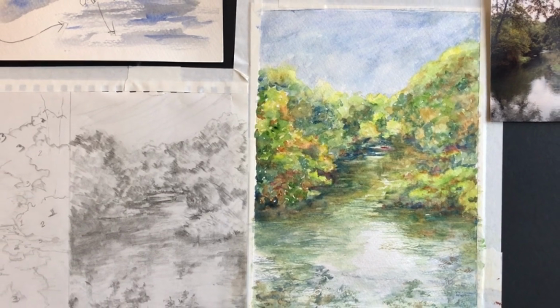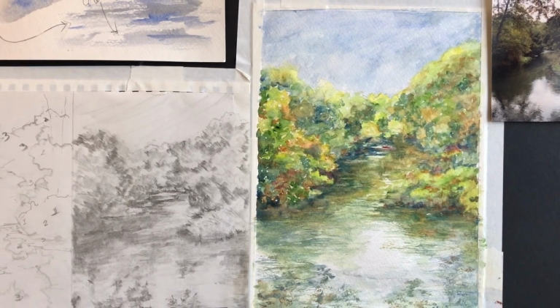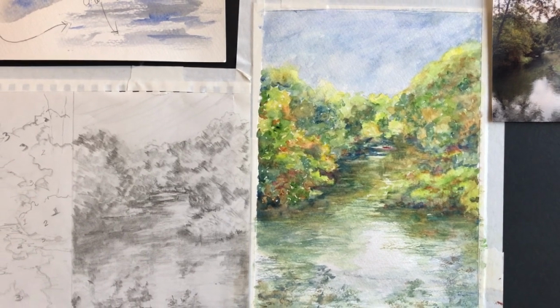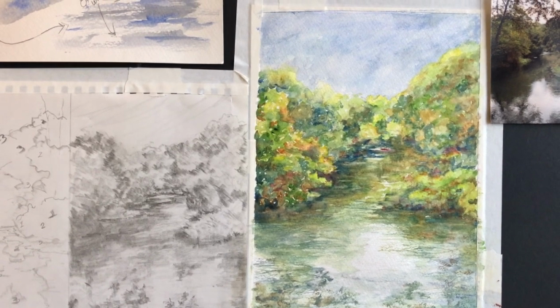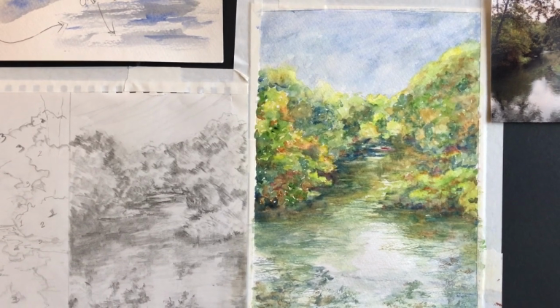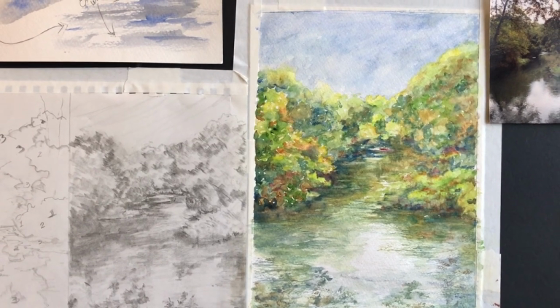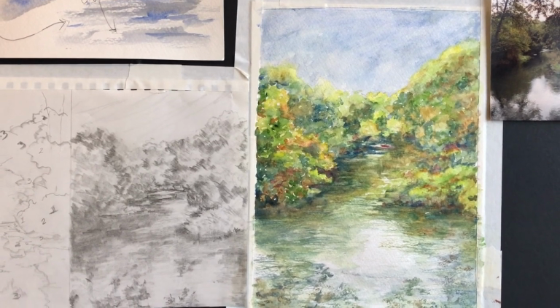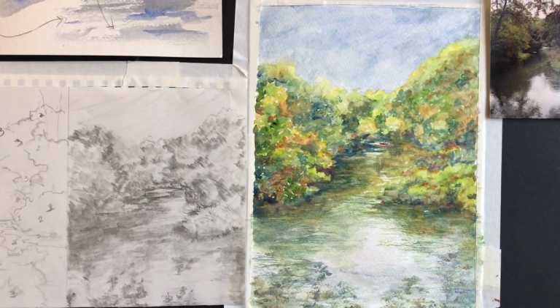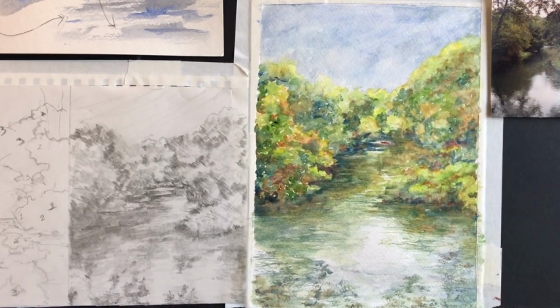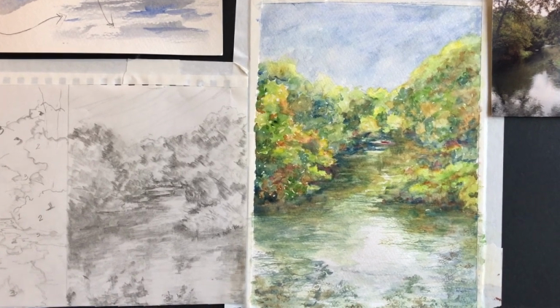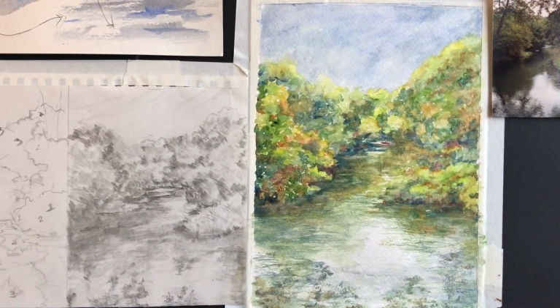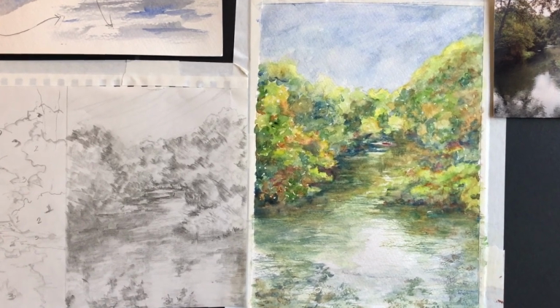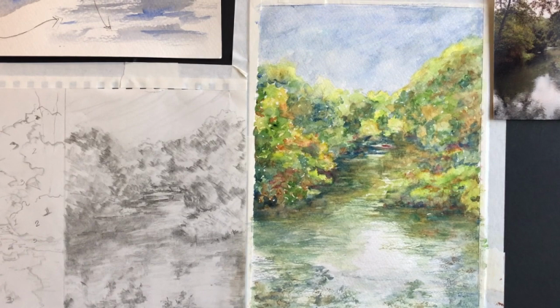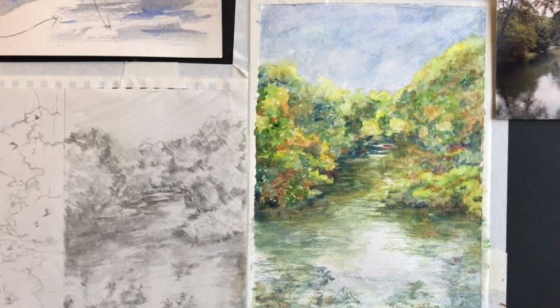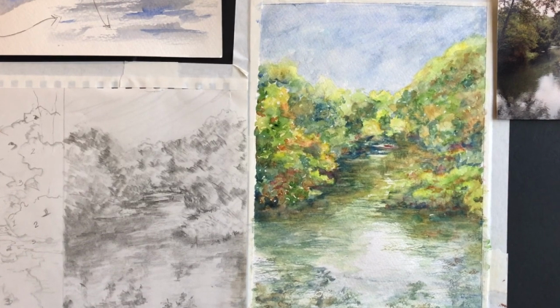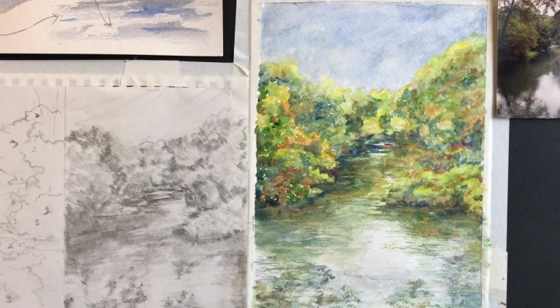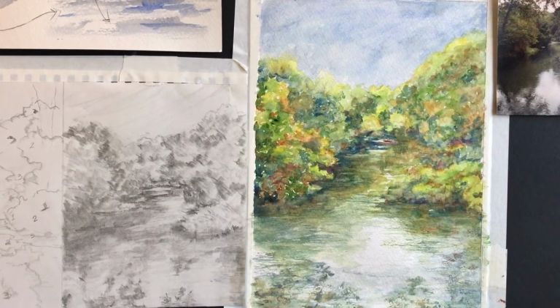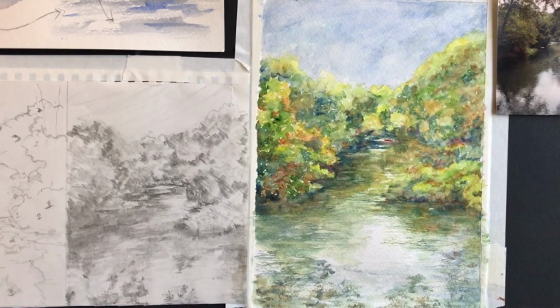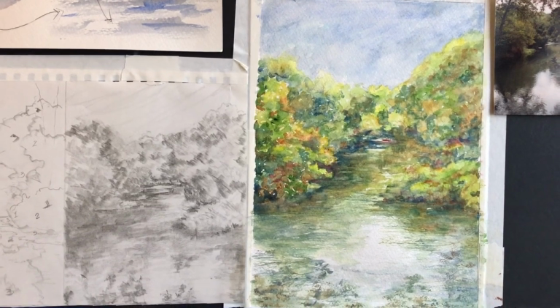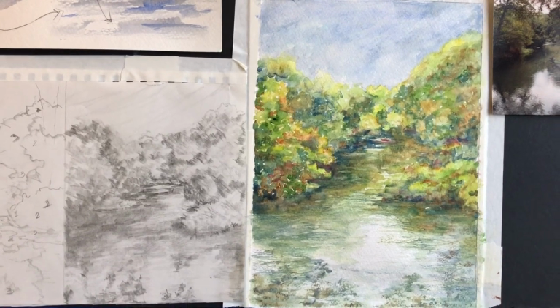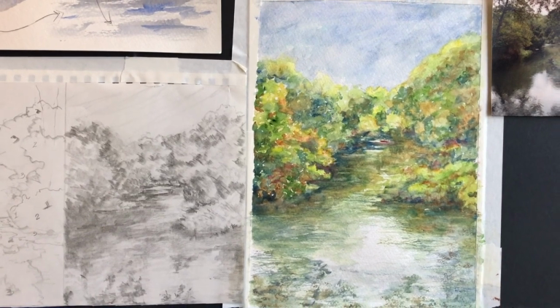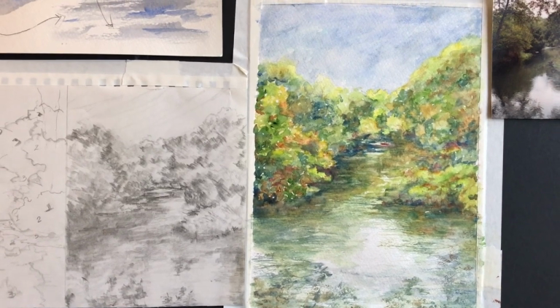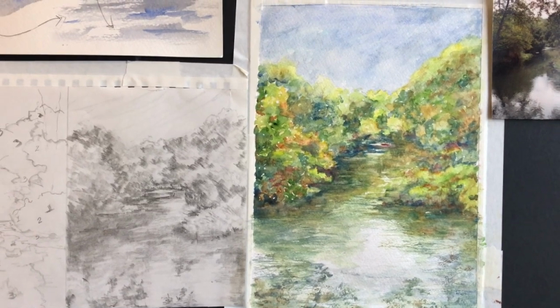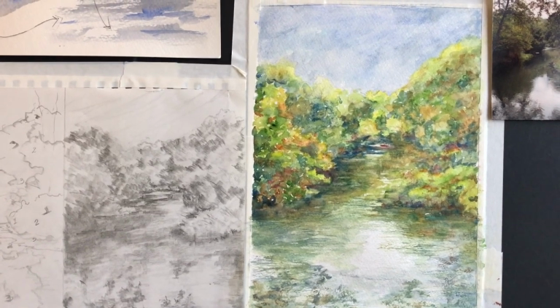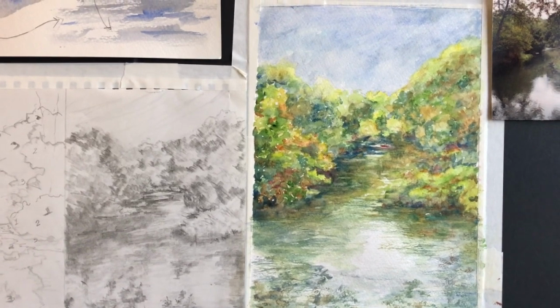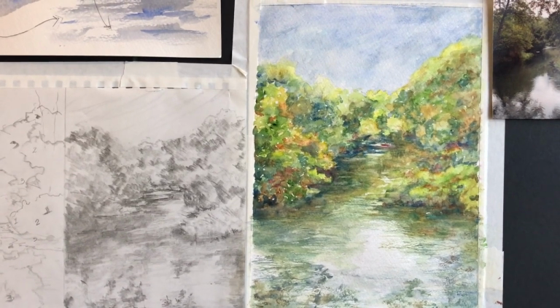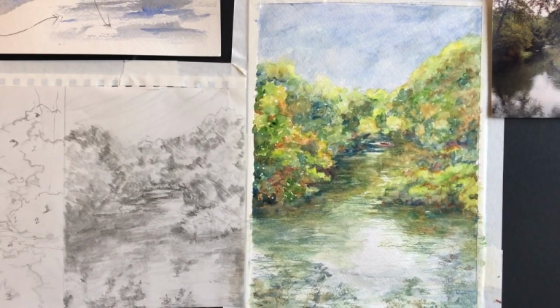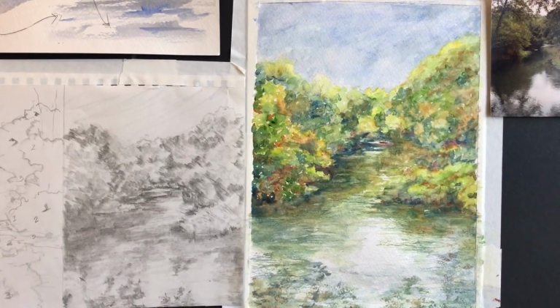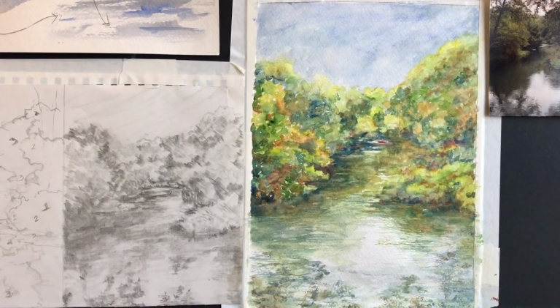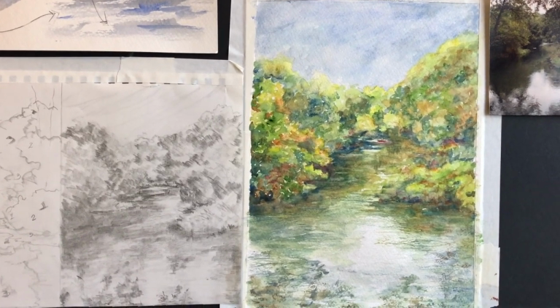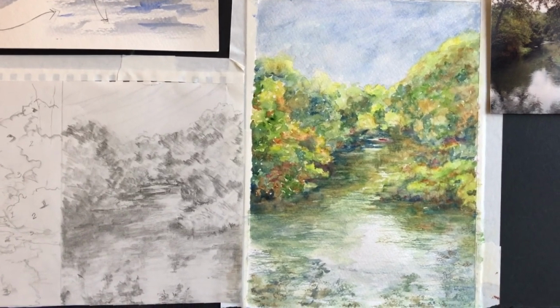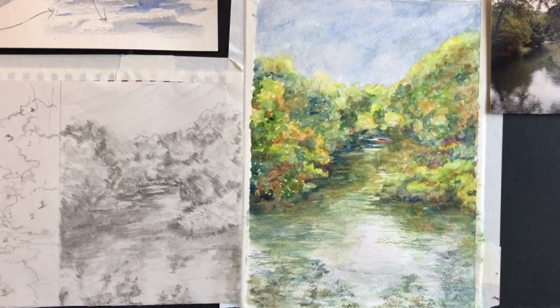Thanks so much for watching. I hope this helped you a little bit with your watercolor work. And remember above all, keep practicing. See you next time.